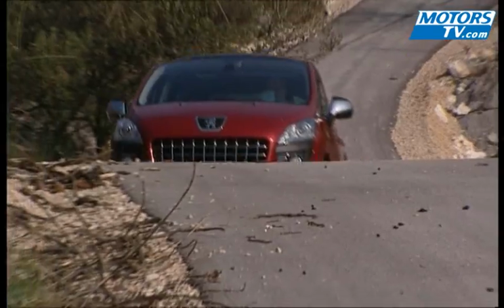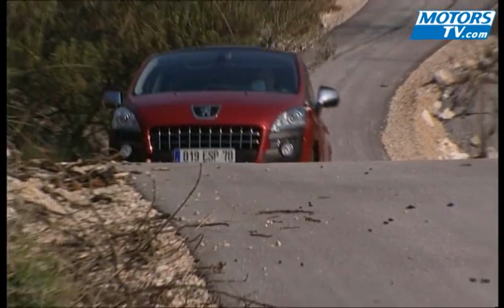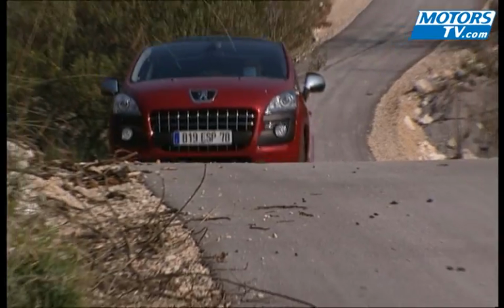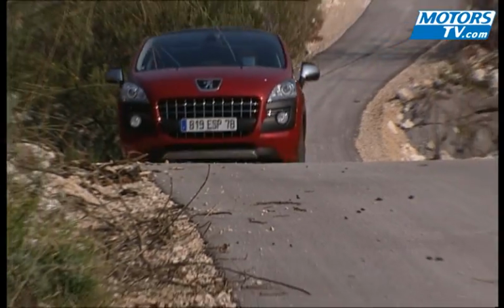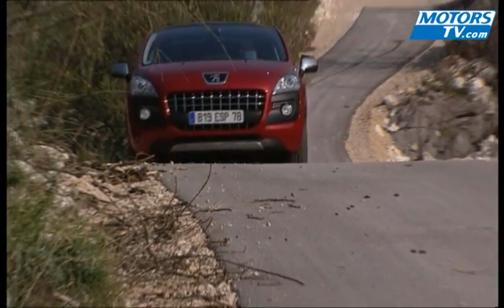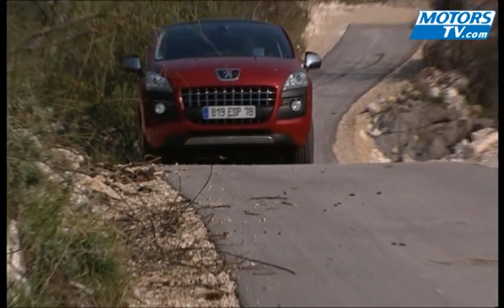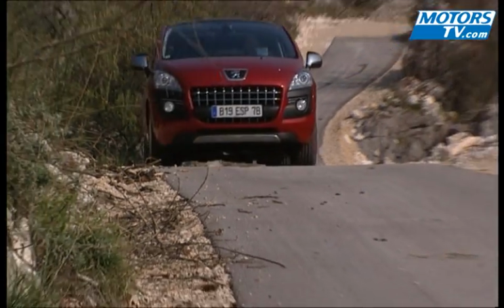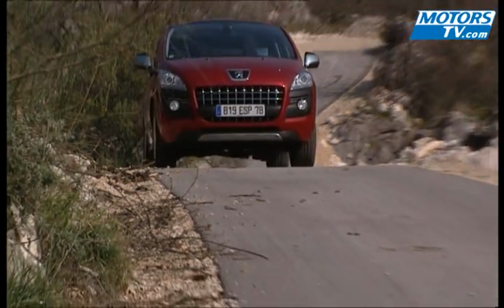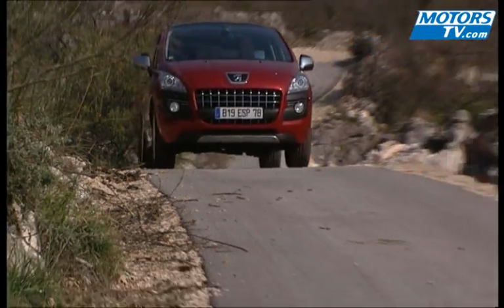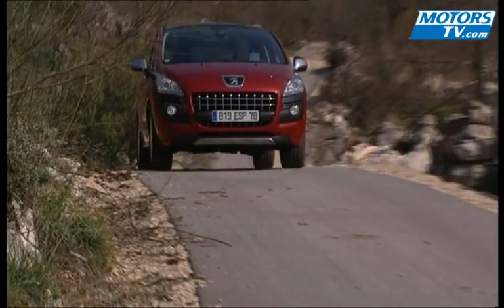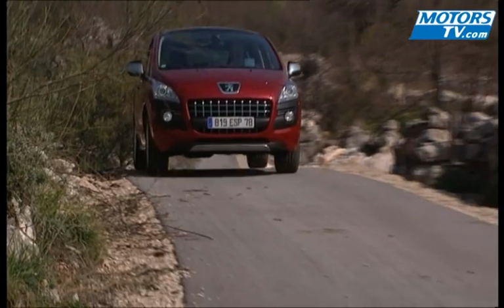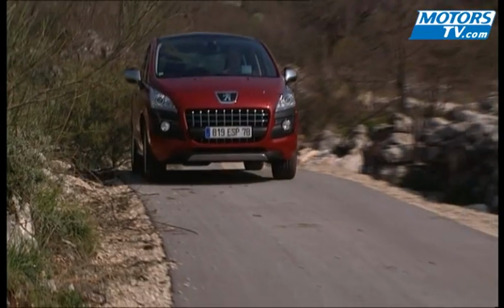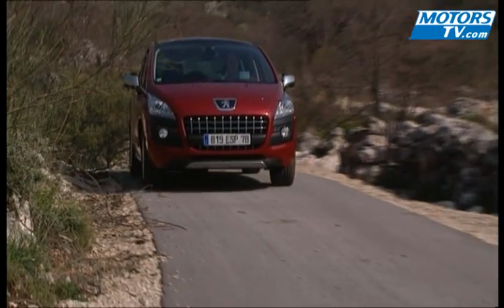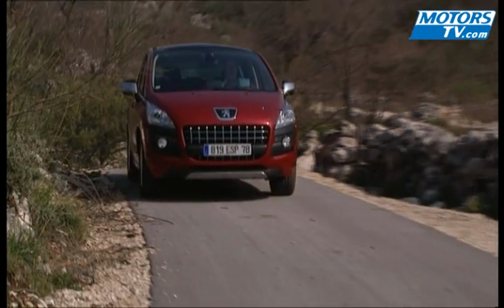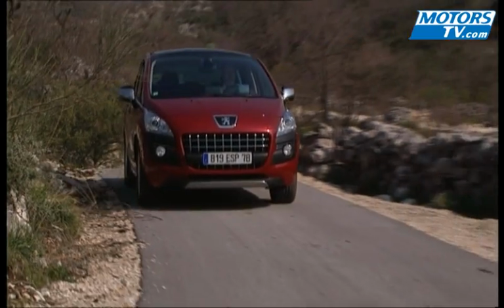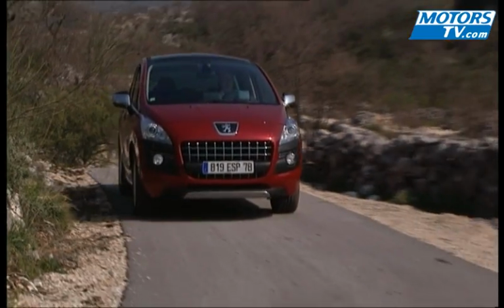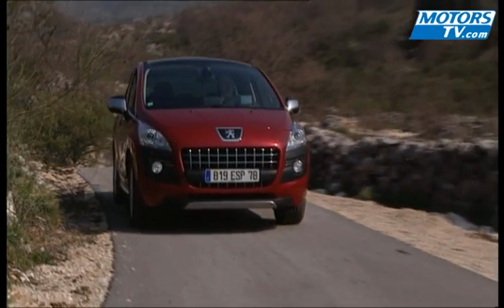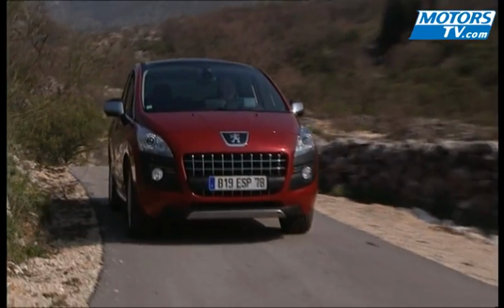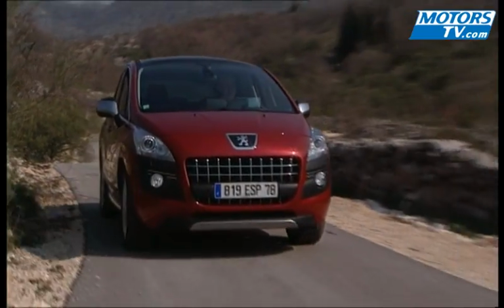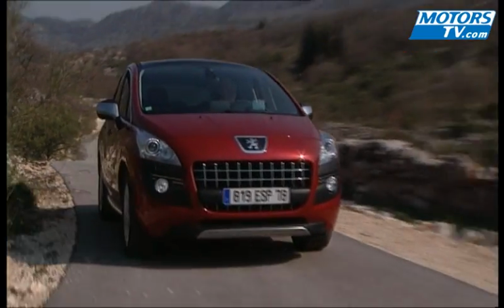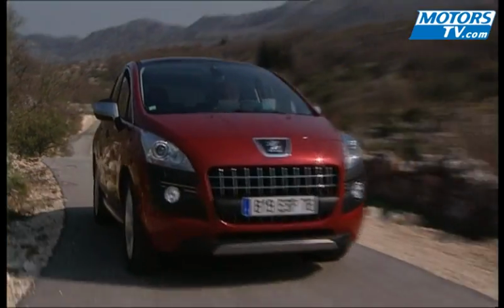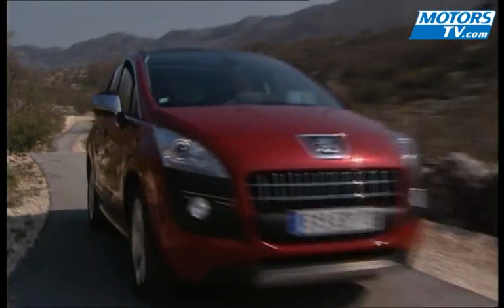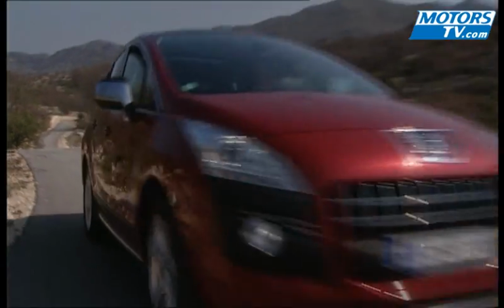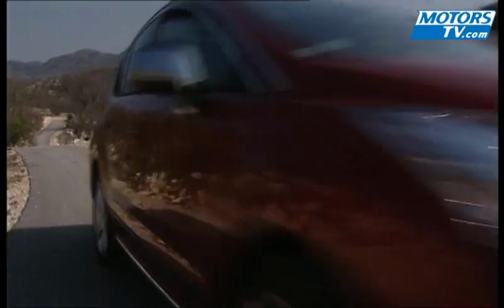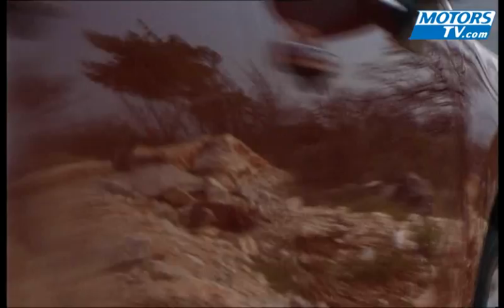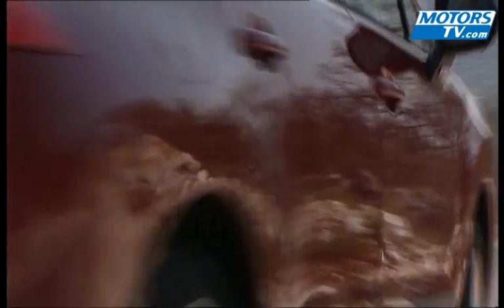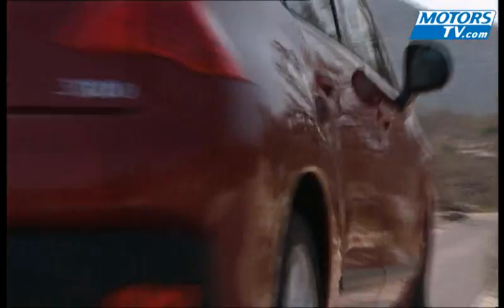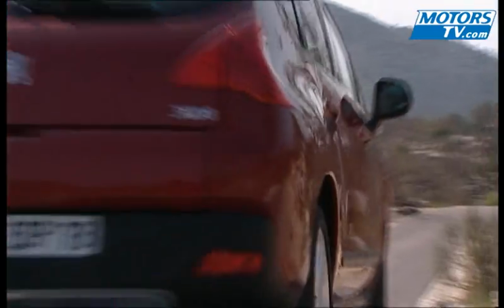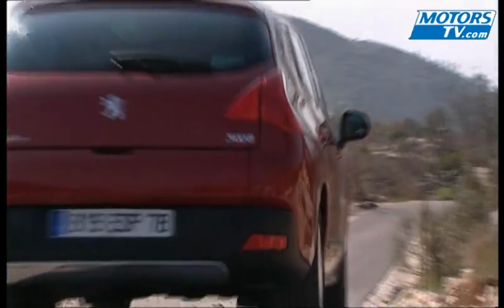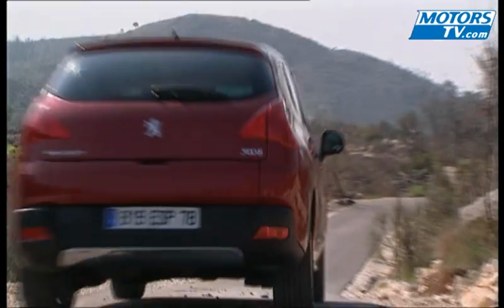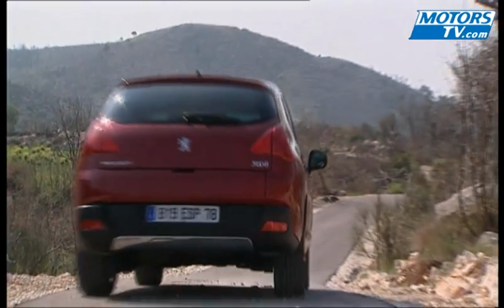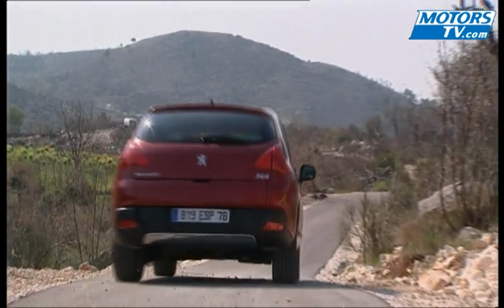The 3008's interior is quite nice, but the jury is still out on whether it would be enough to worry the competition. The 3008 is quite expensive.